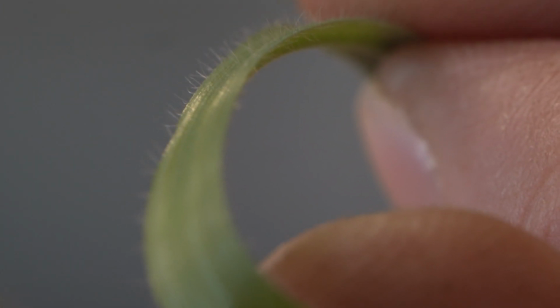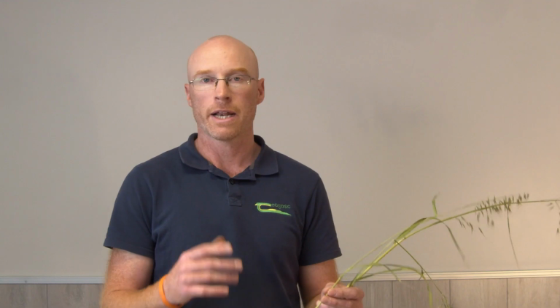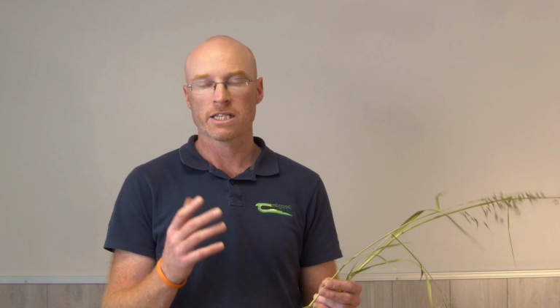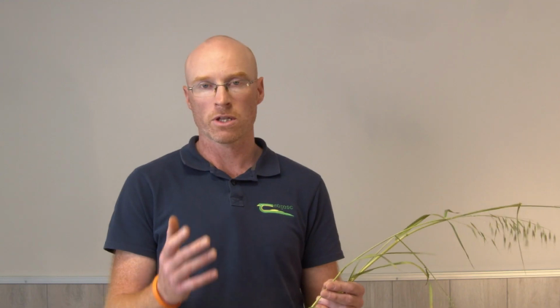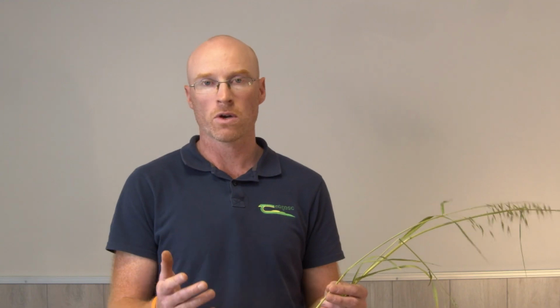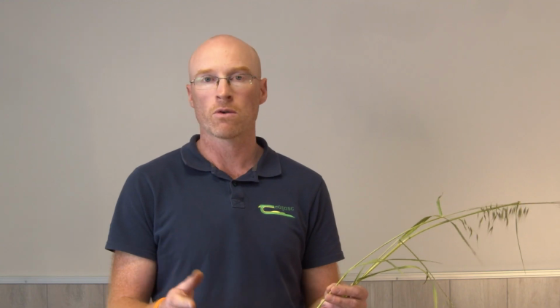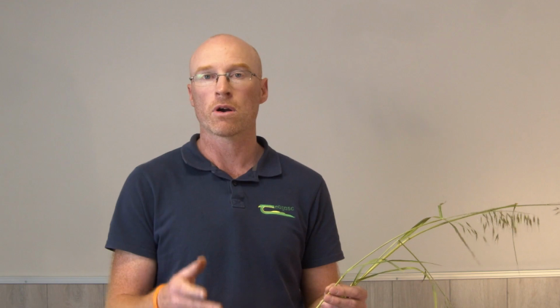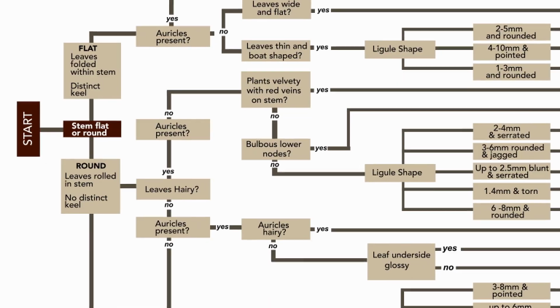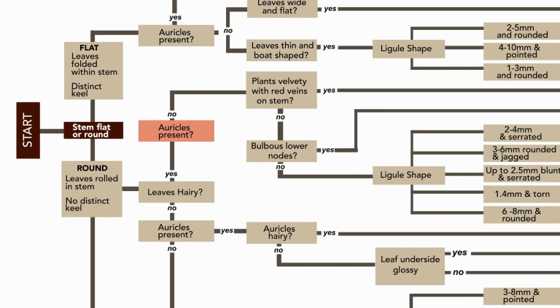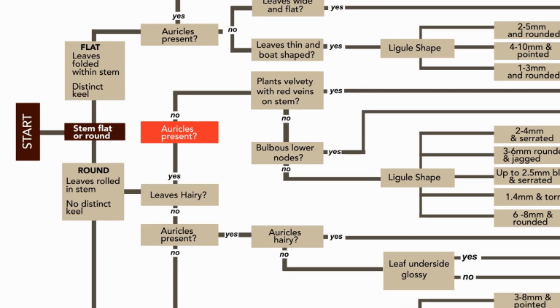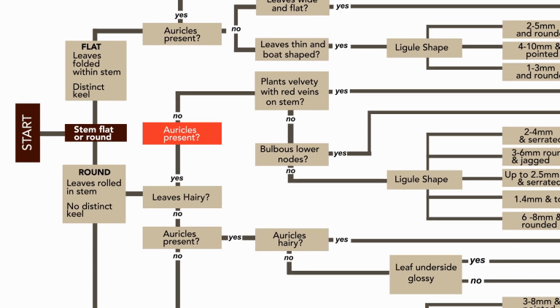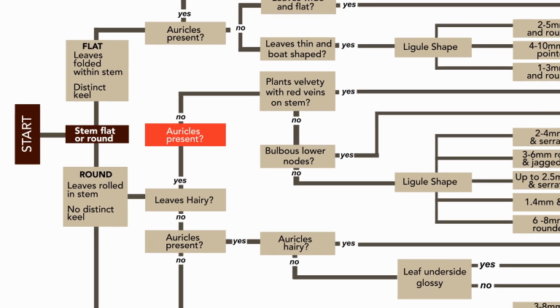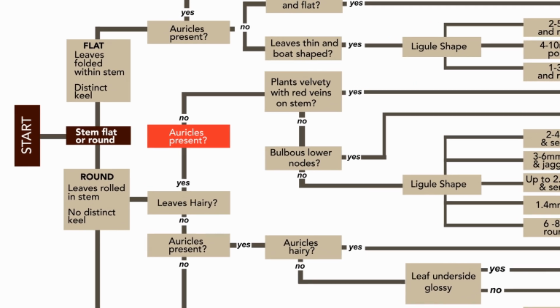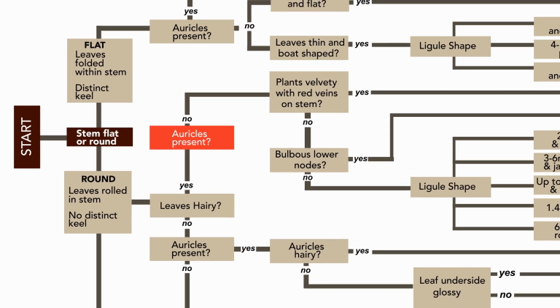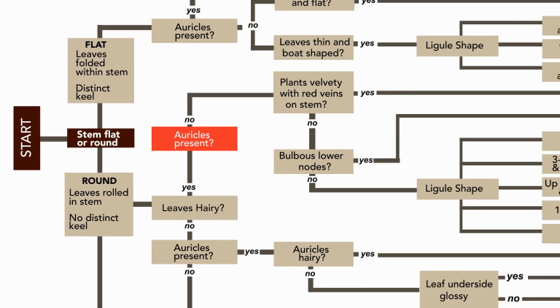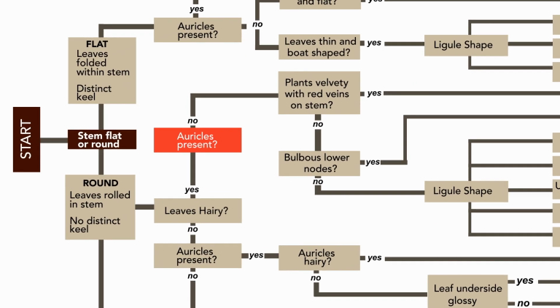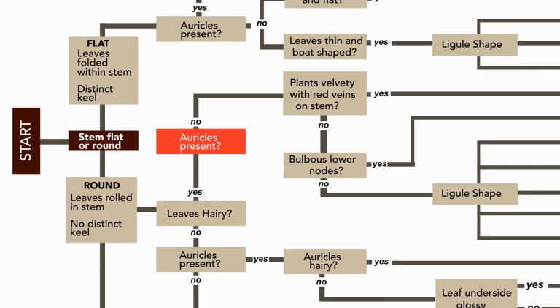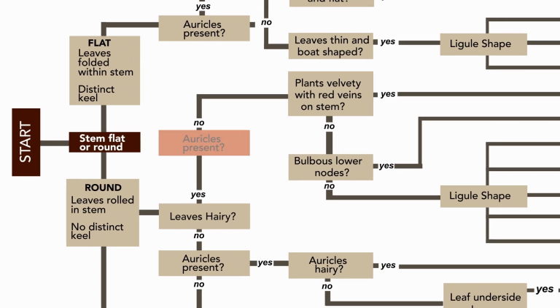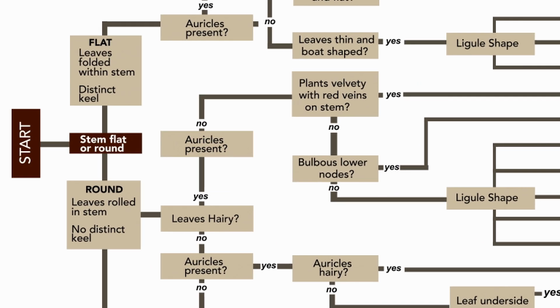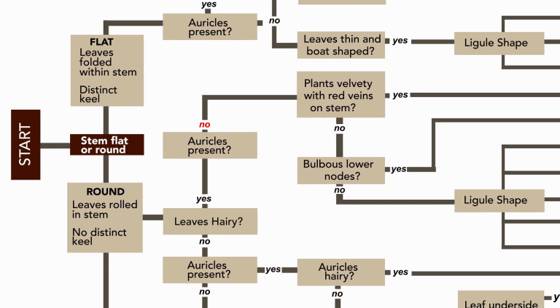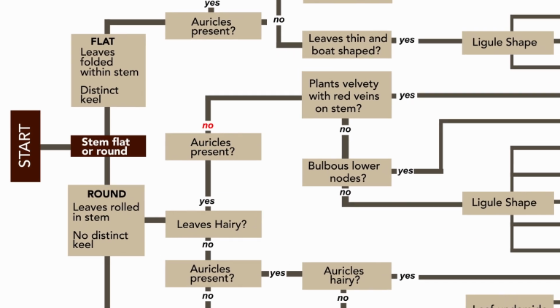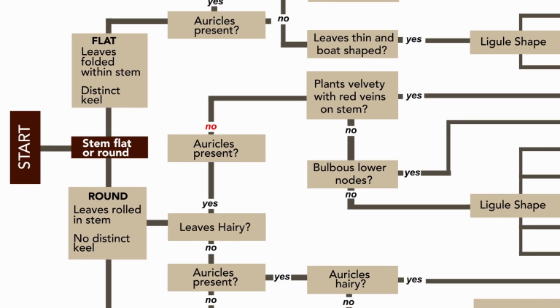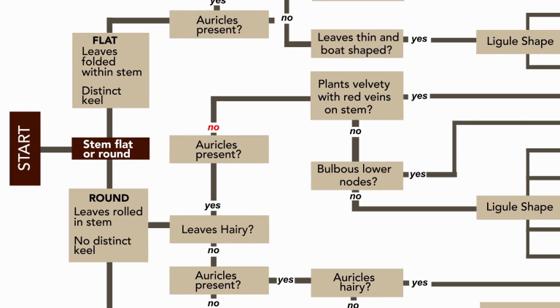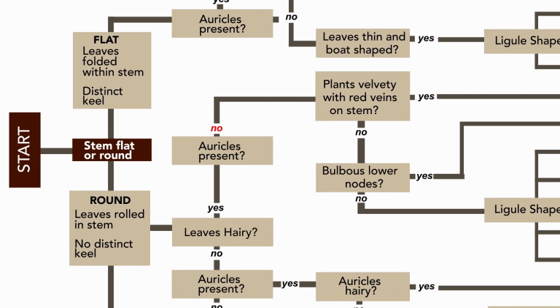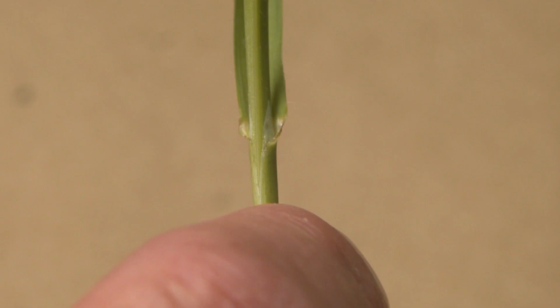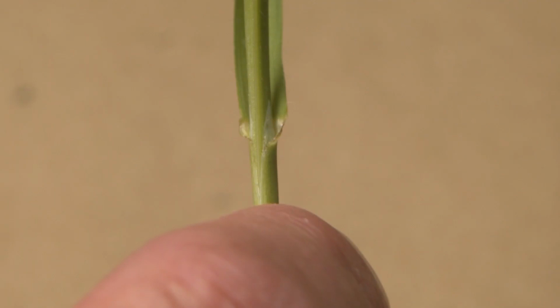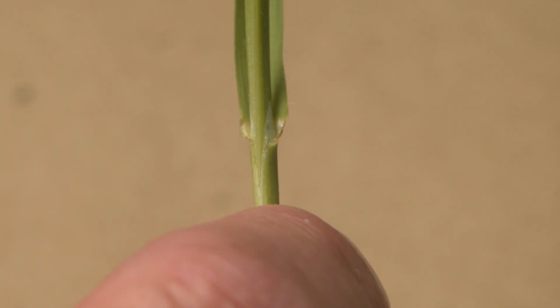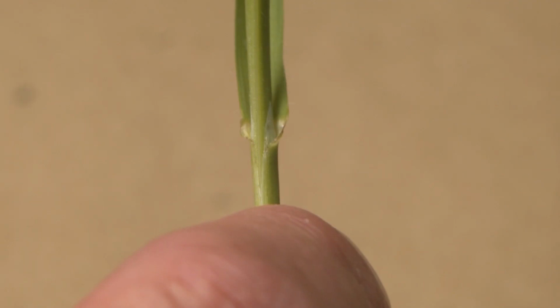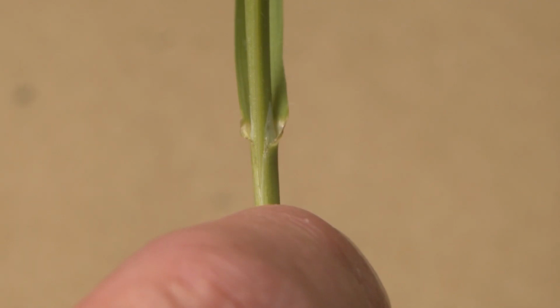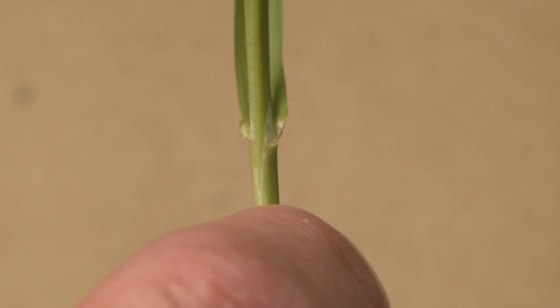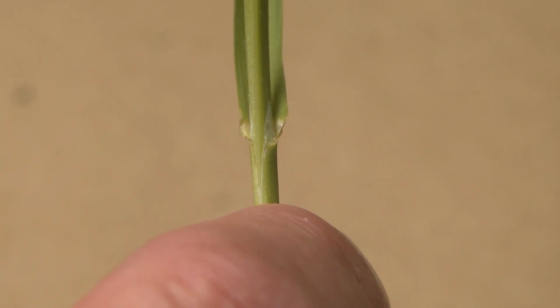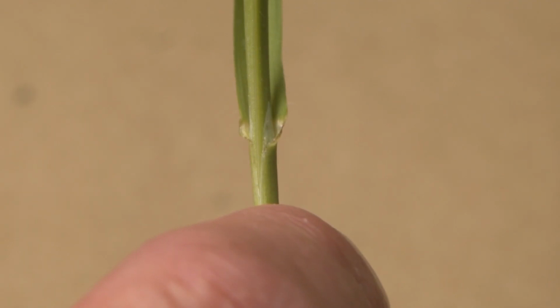The next thing you want to look at is whether auricles are present or not. There will be no auricles present on your sterile brome plant.